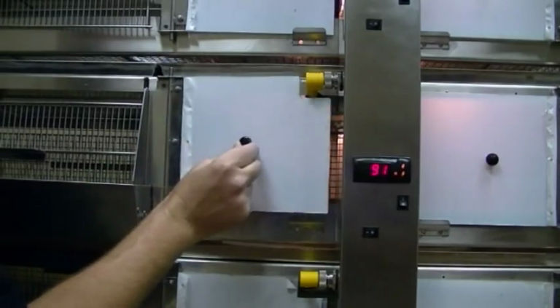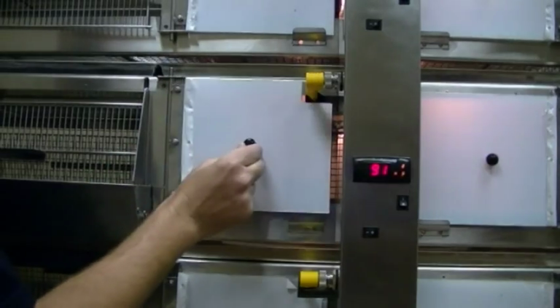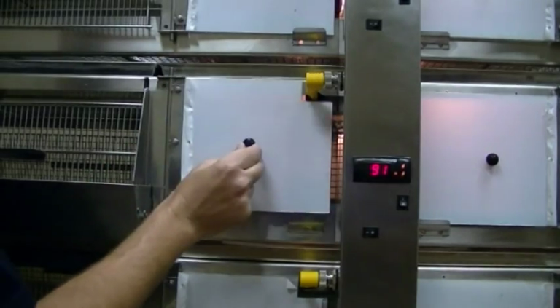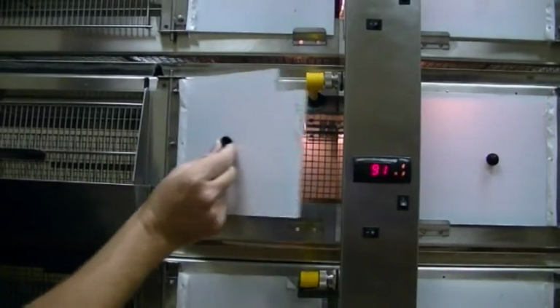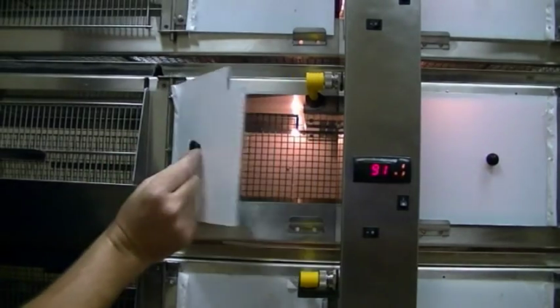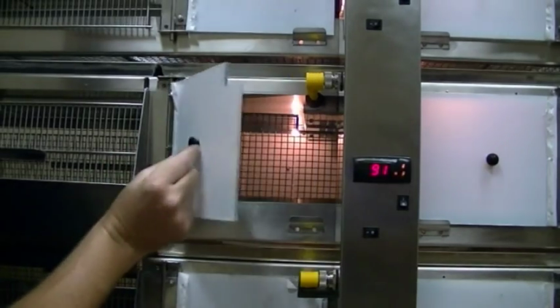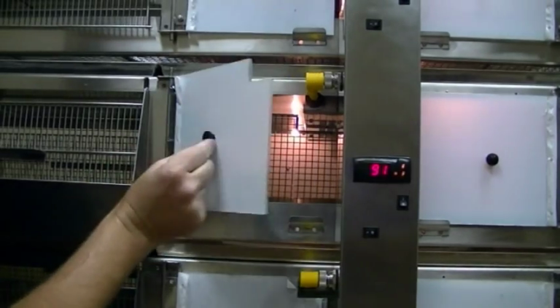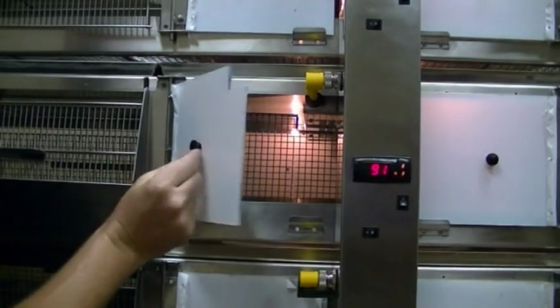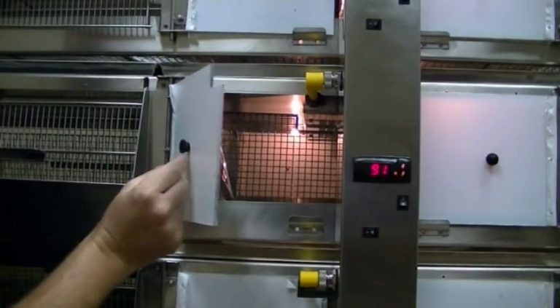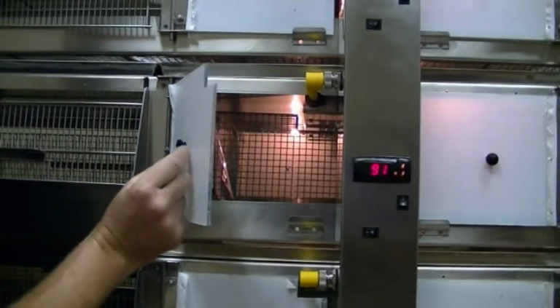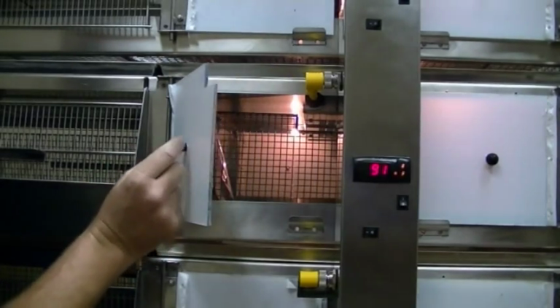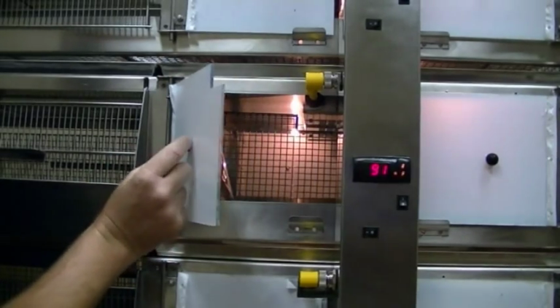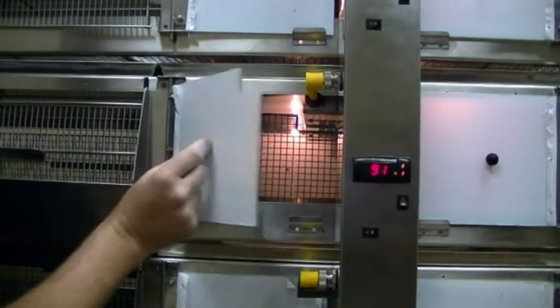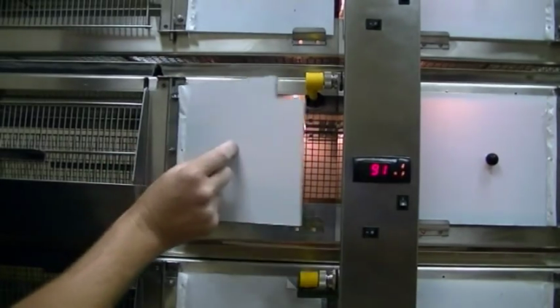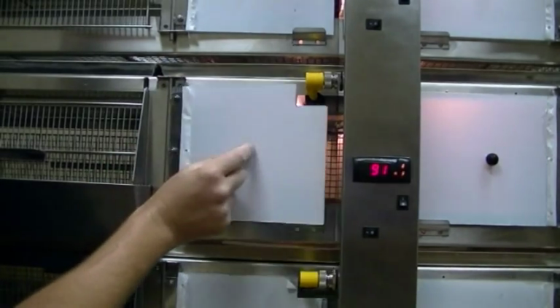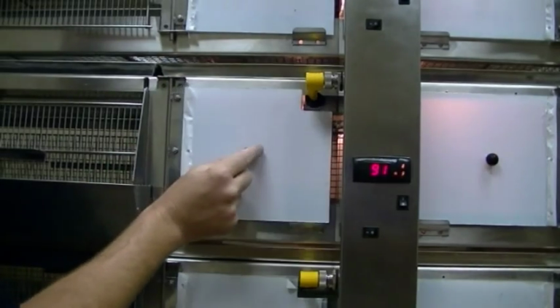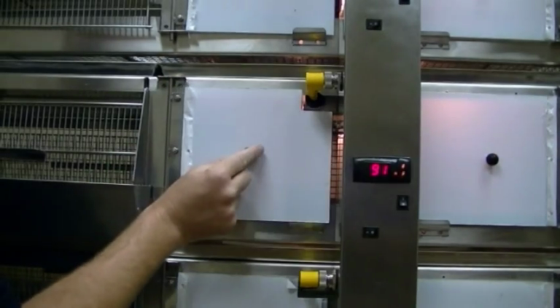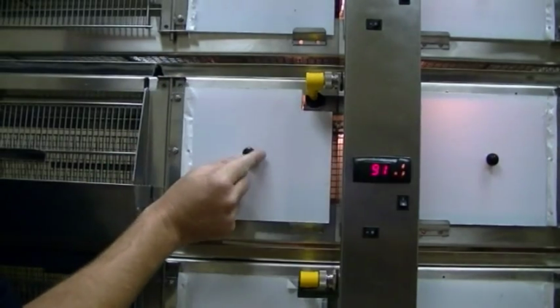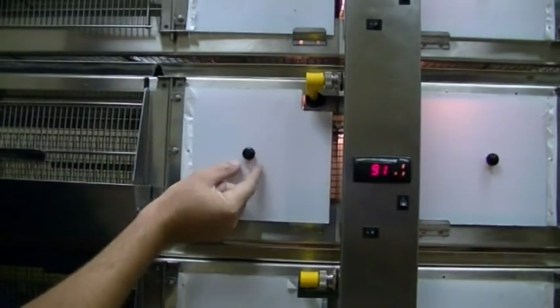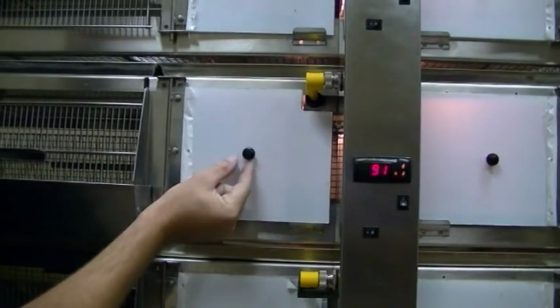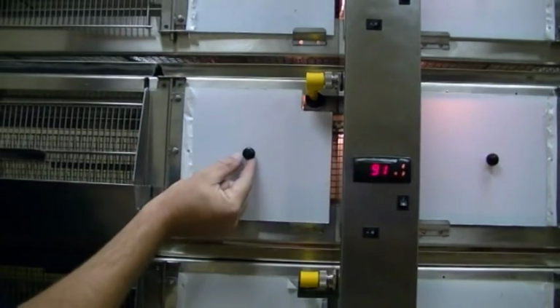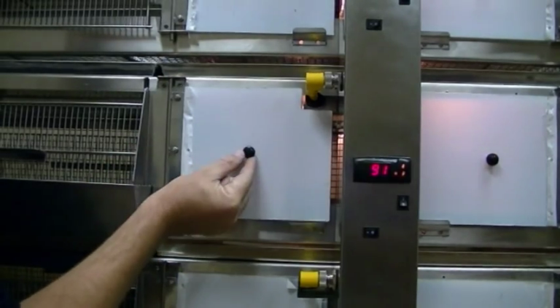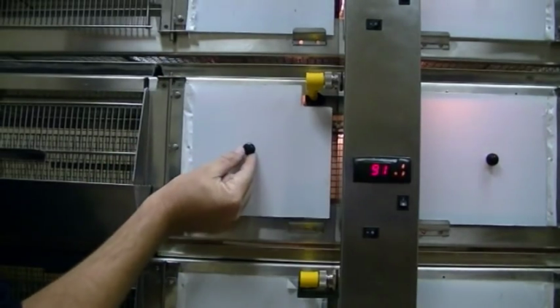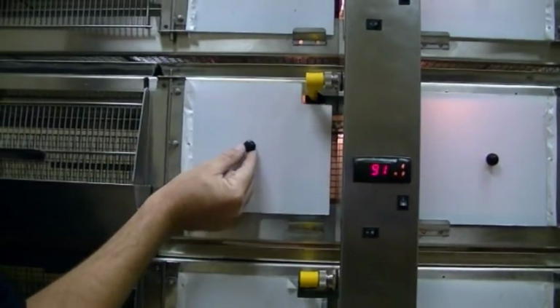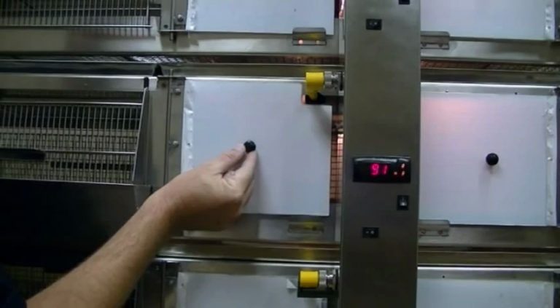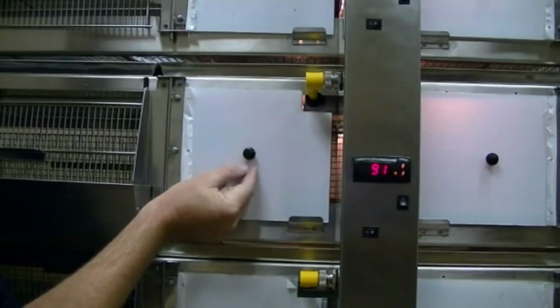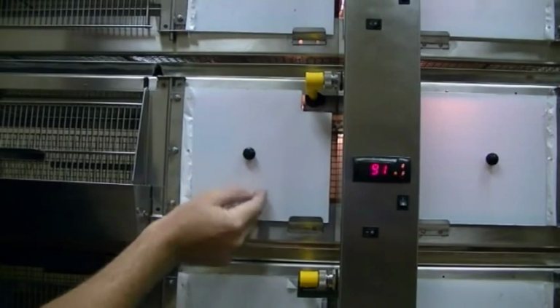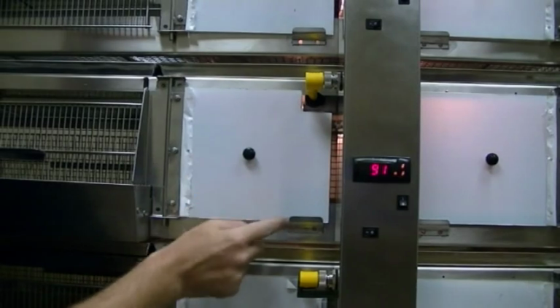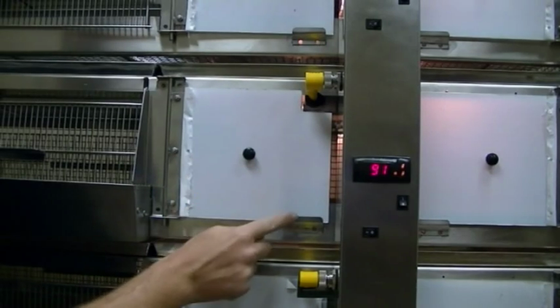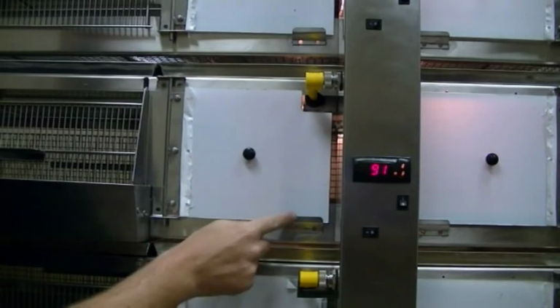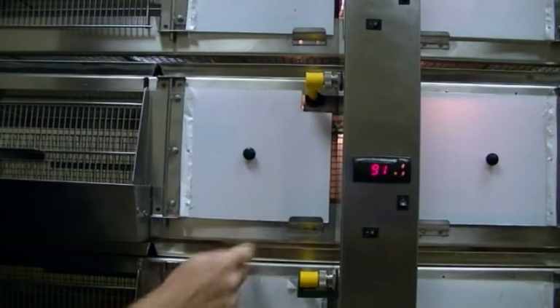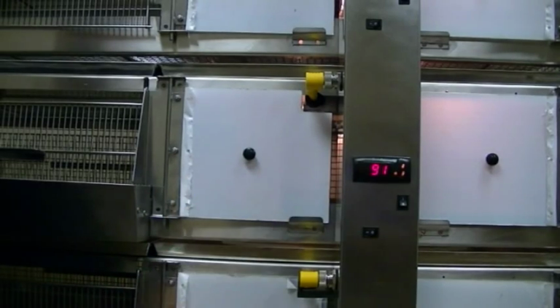To close the door, you can let it down at any point. When closing, you lift up to grab that latch.